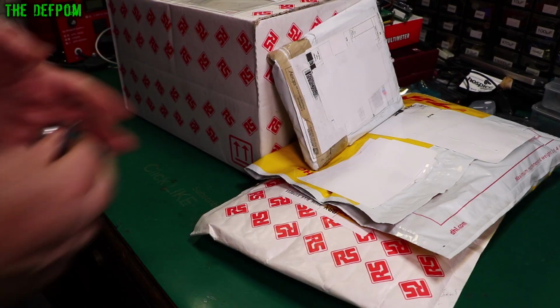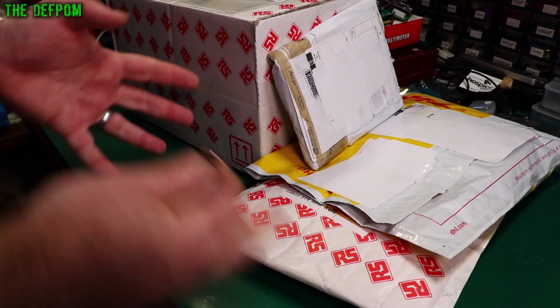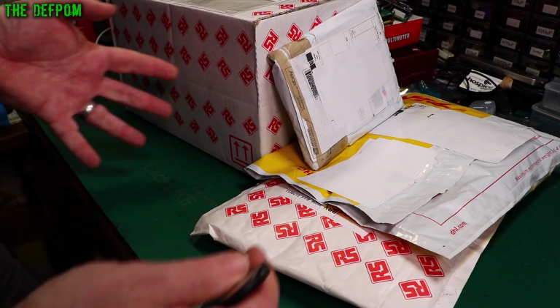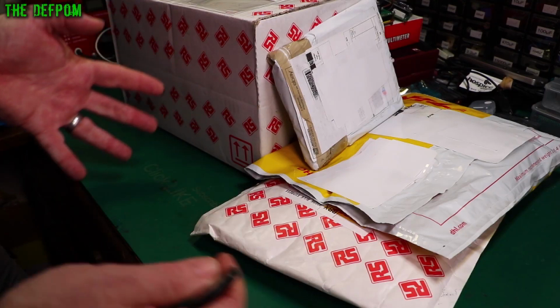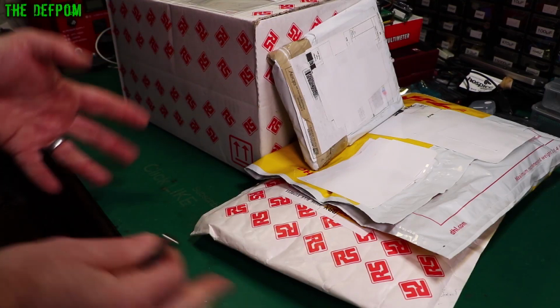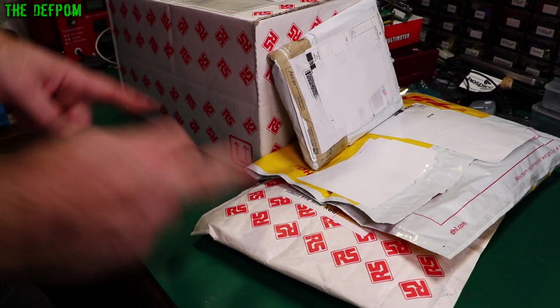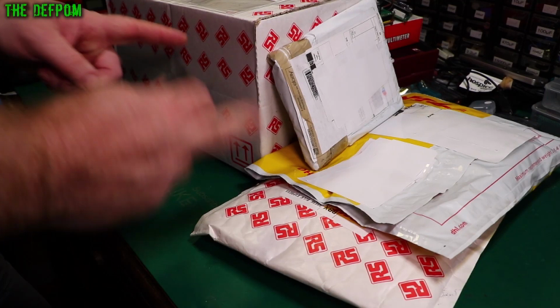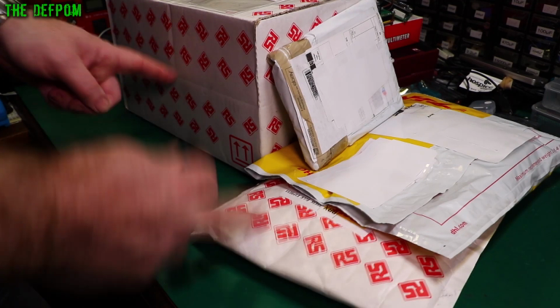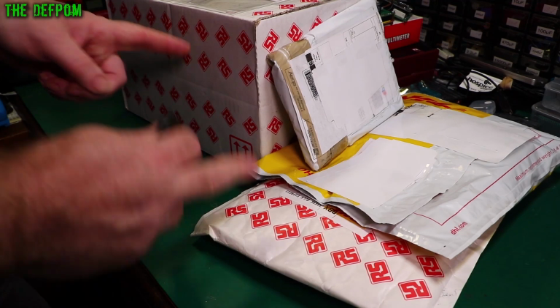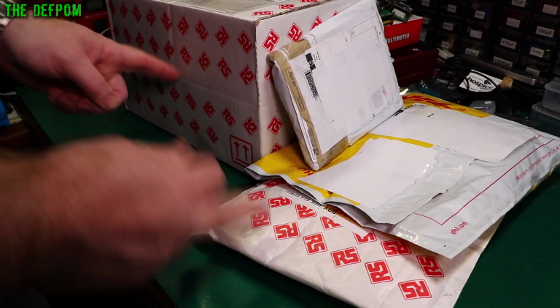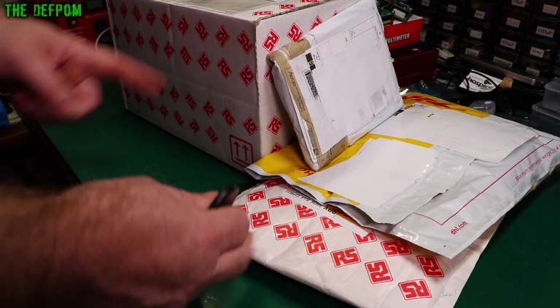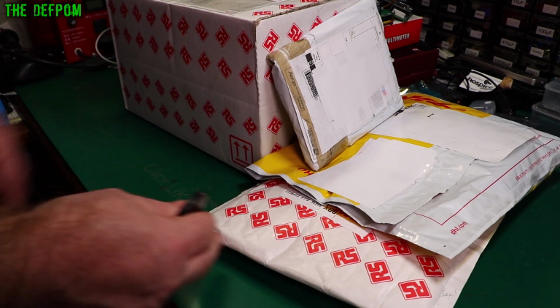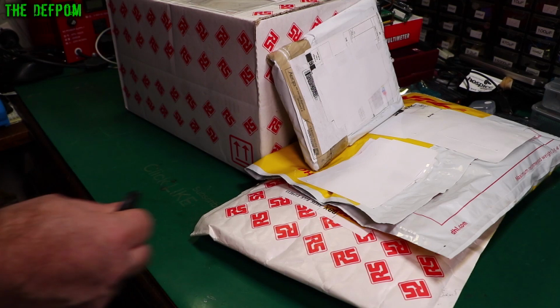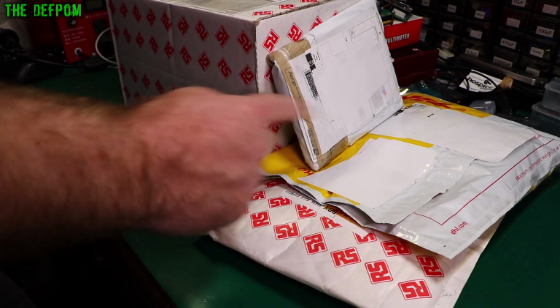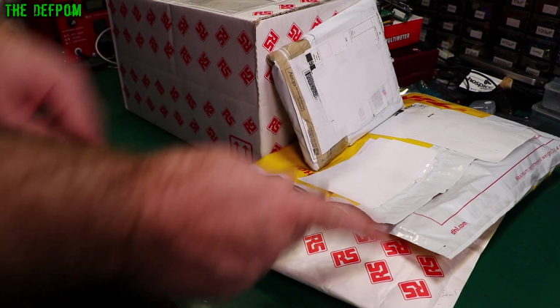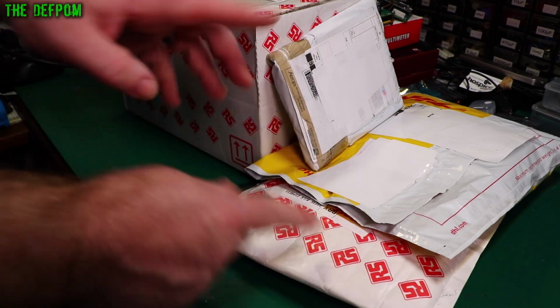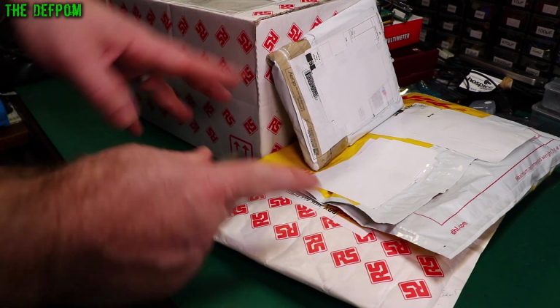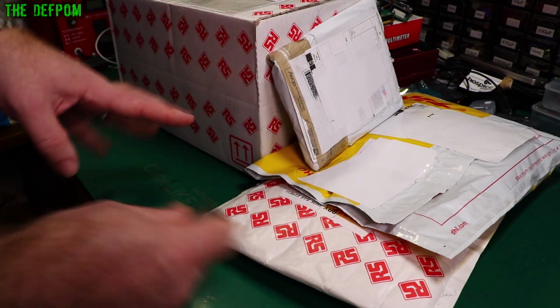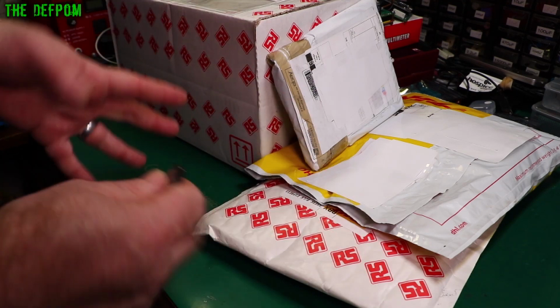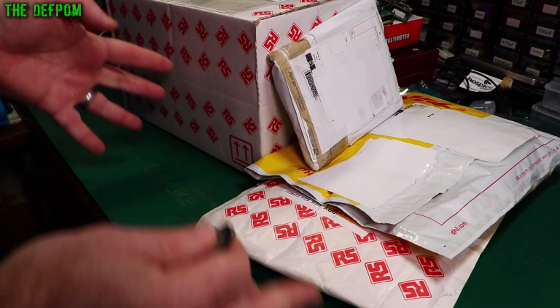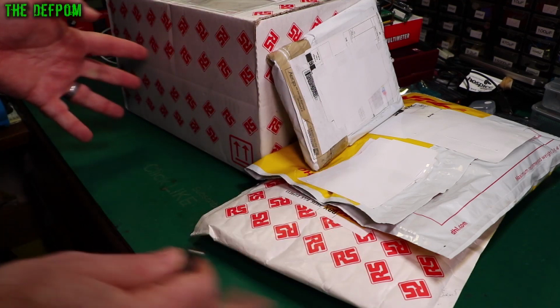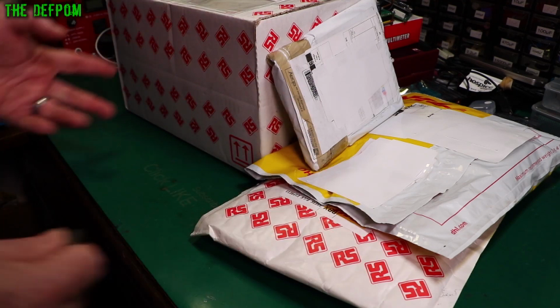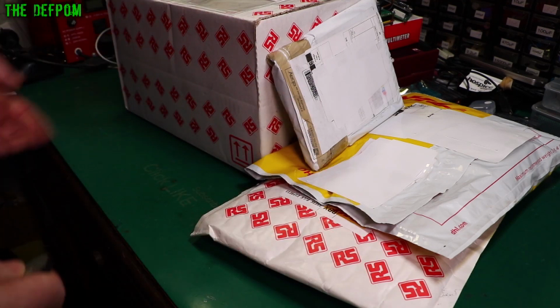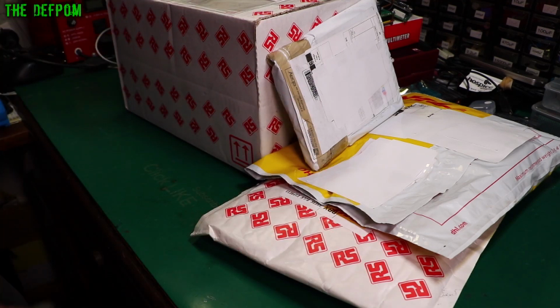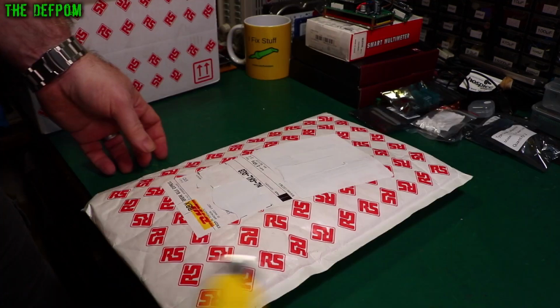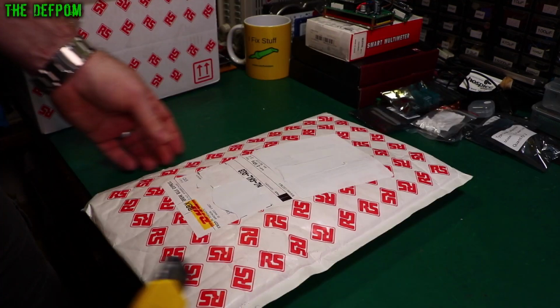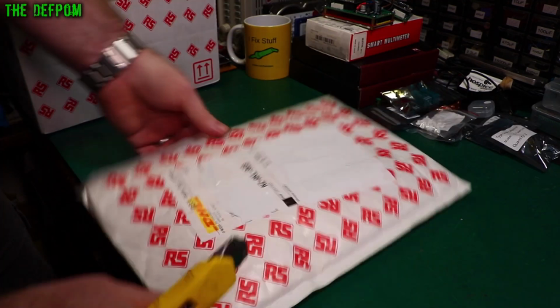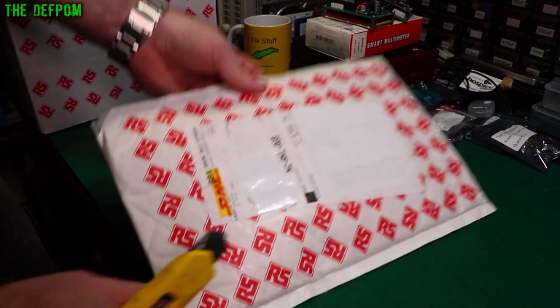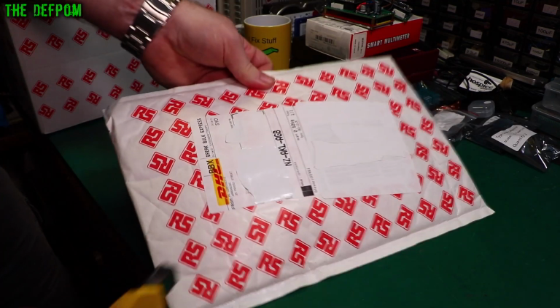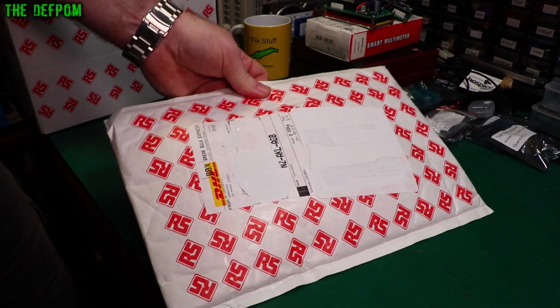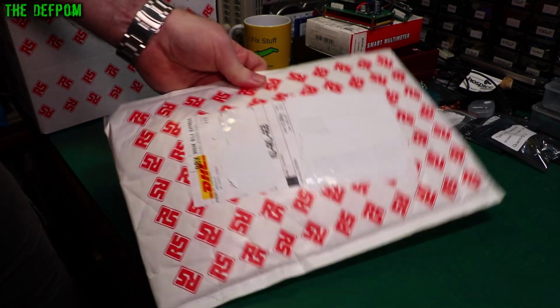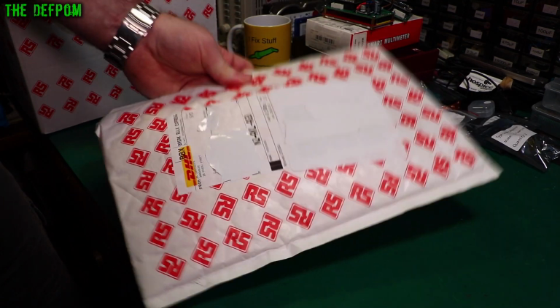Mailbag time! Got some Aria stuff and some other things. Let's see what we've got — there's quite a lot in this one.